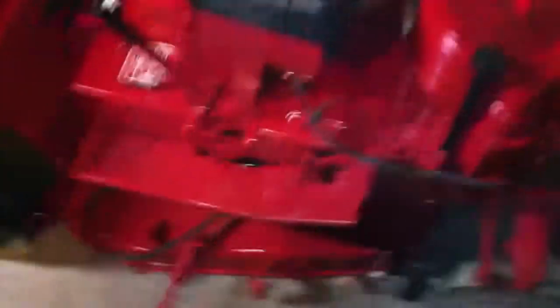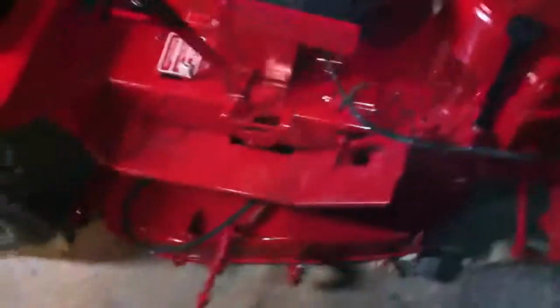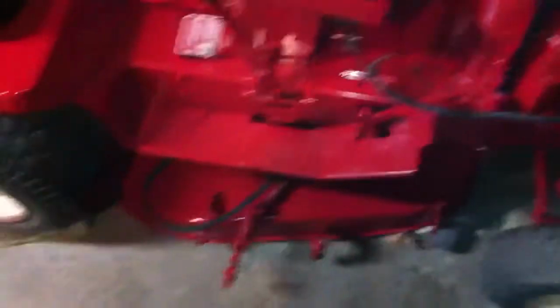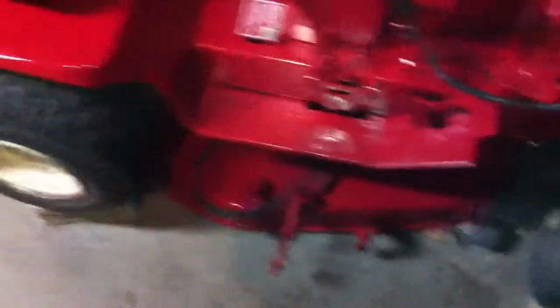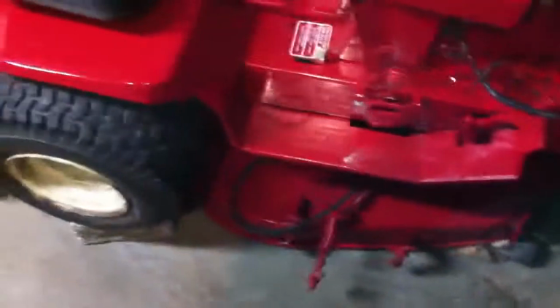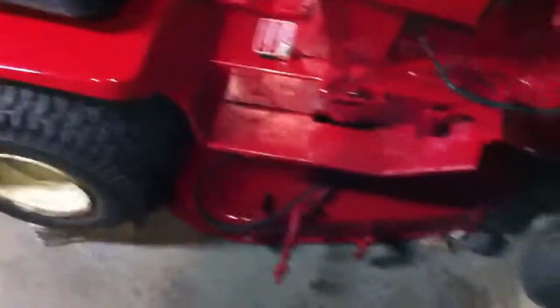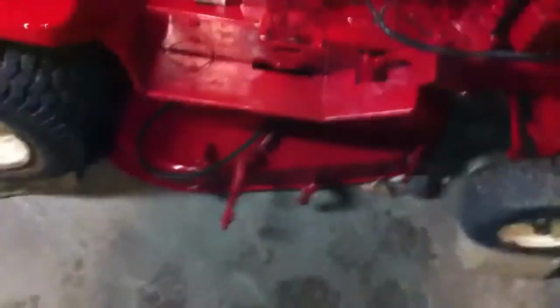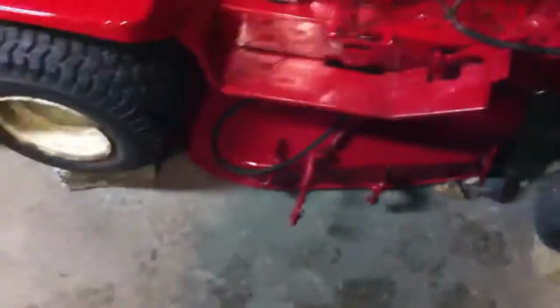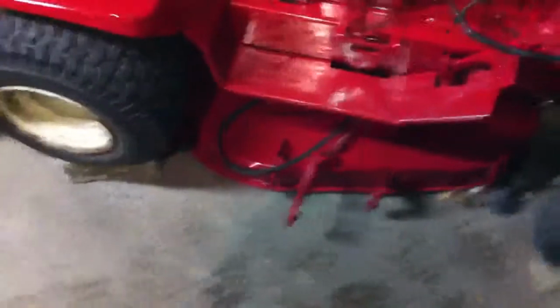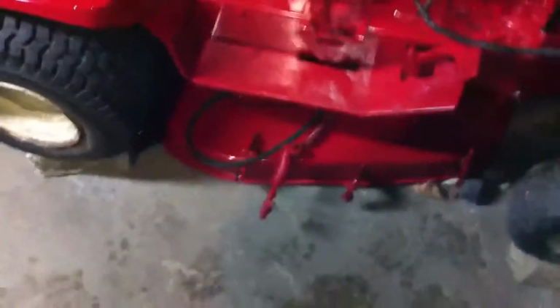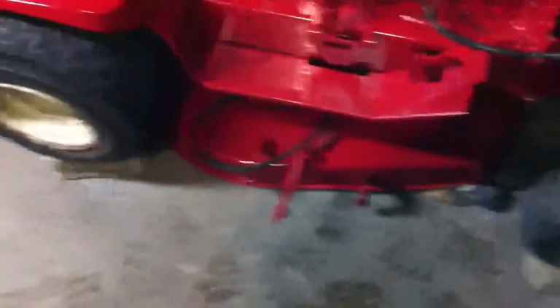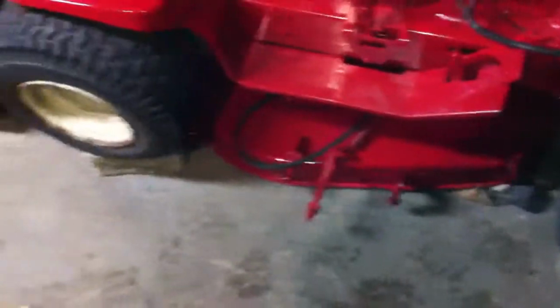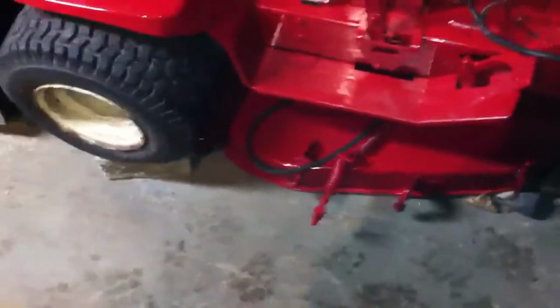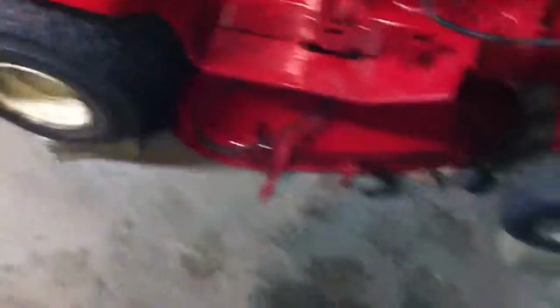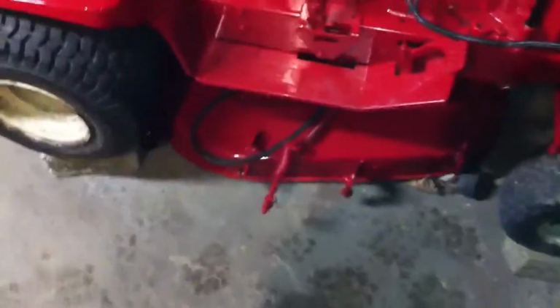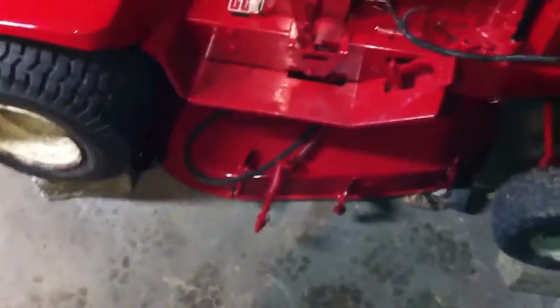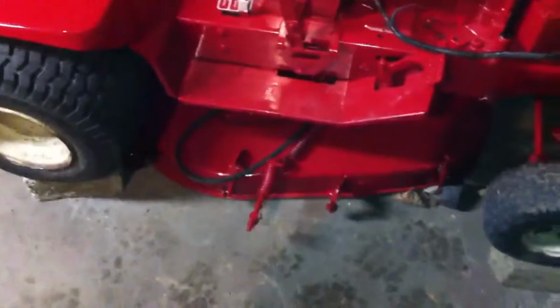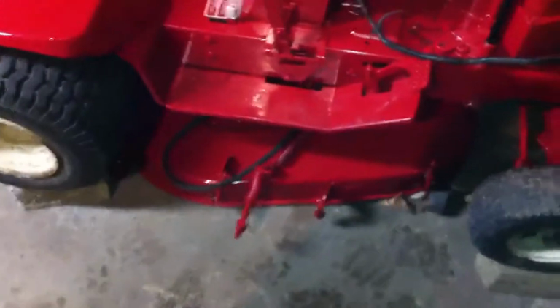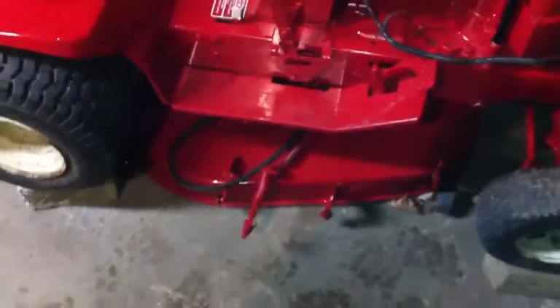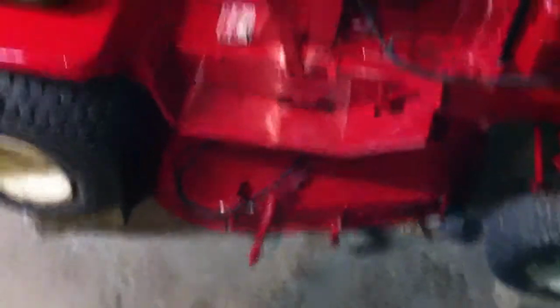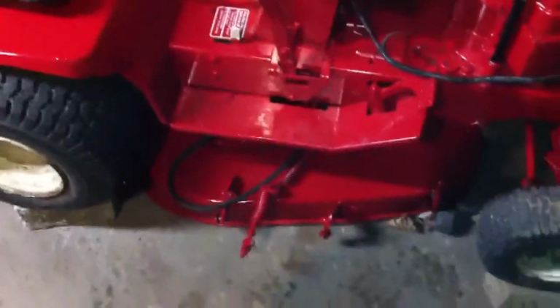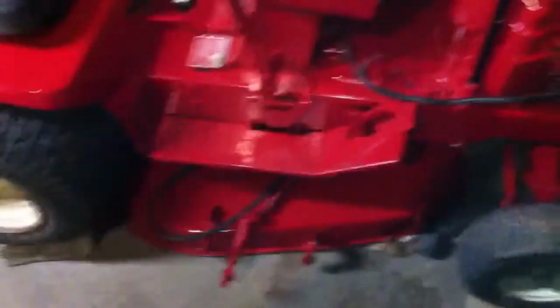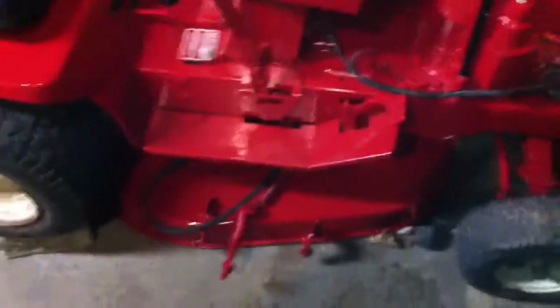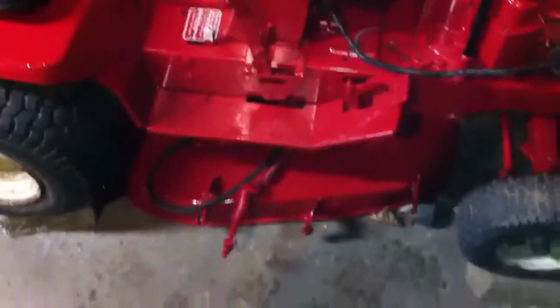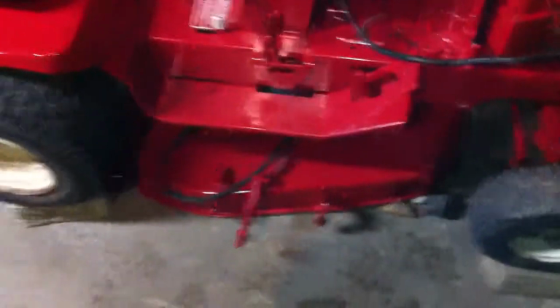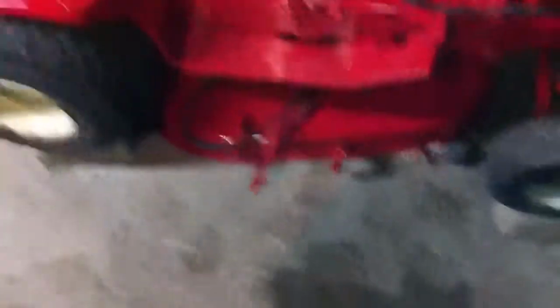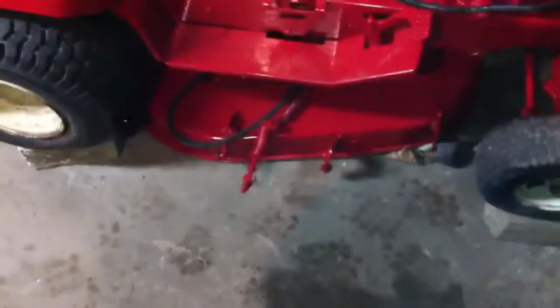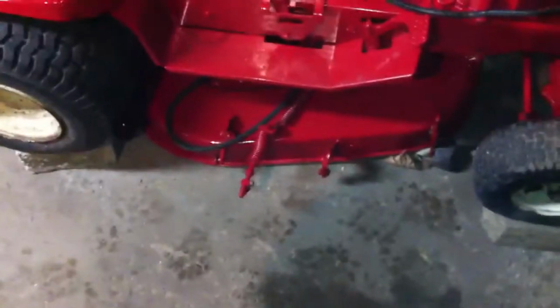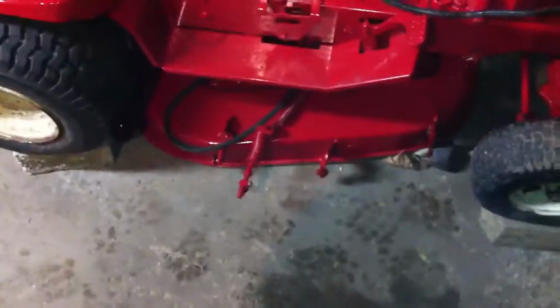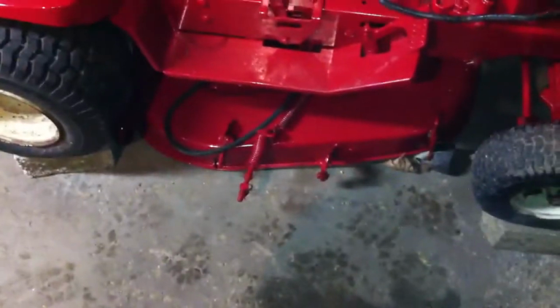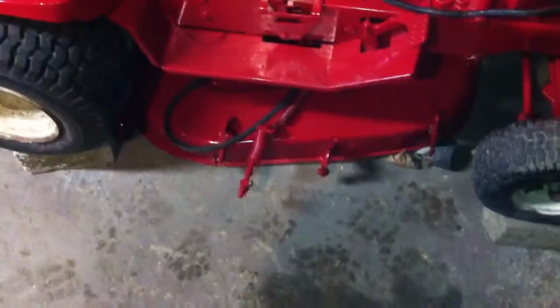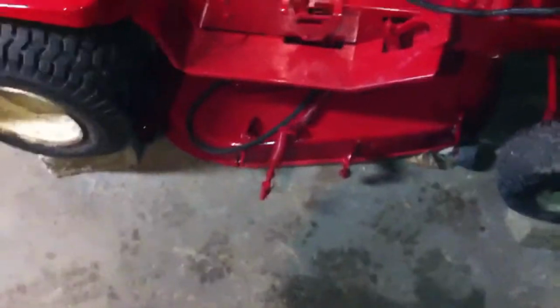The 32 inch deck is perfect. All solid. Good spindles. Good bearings.